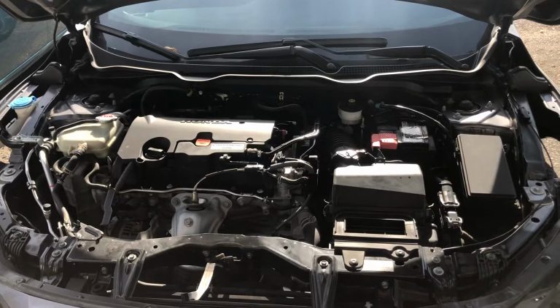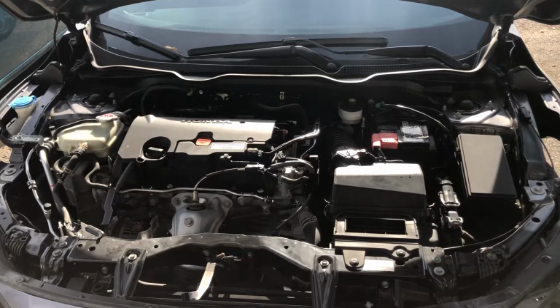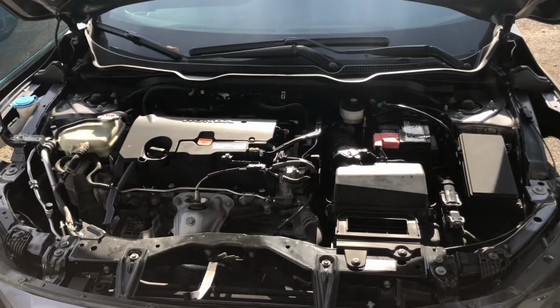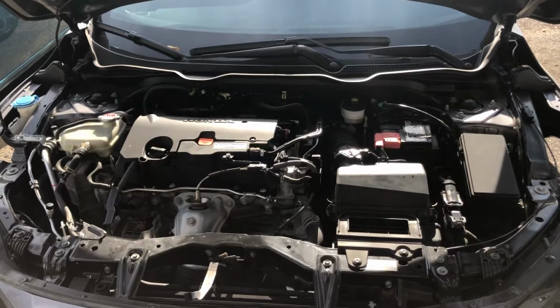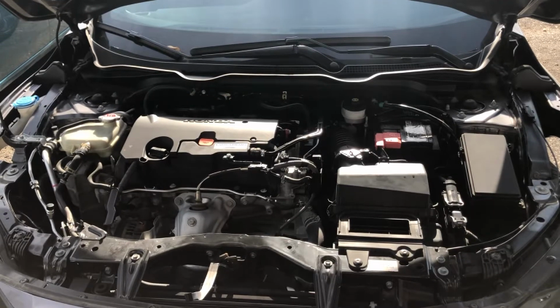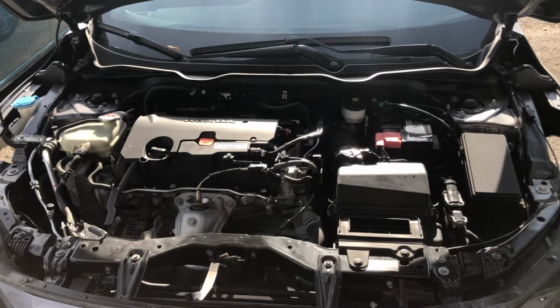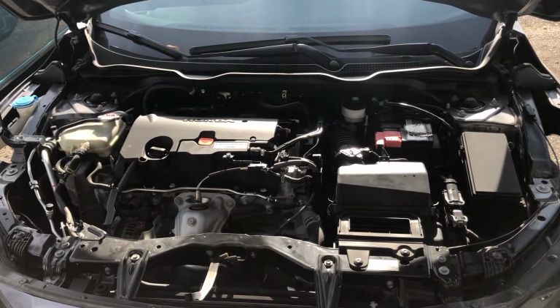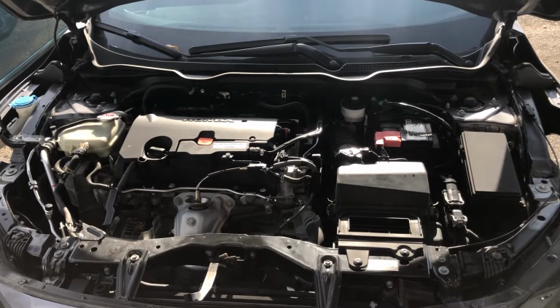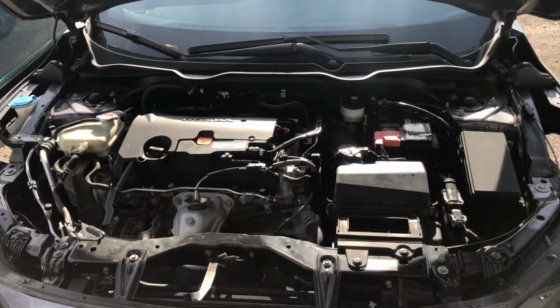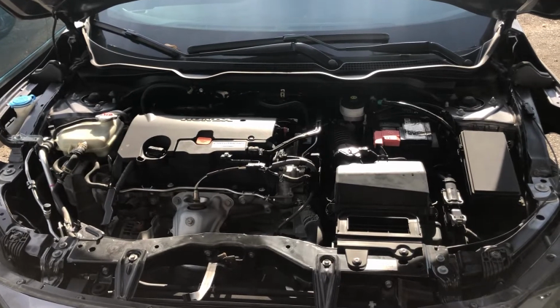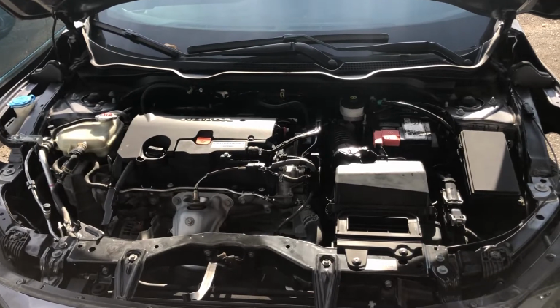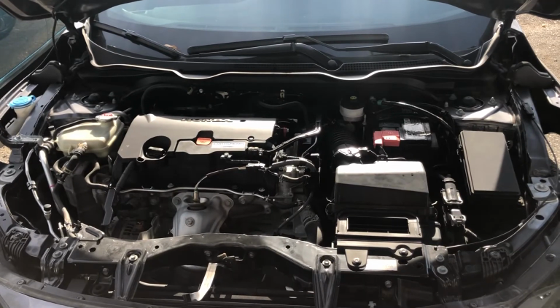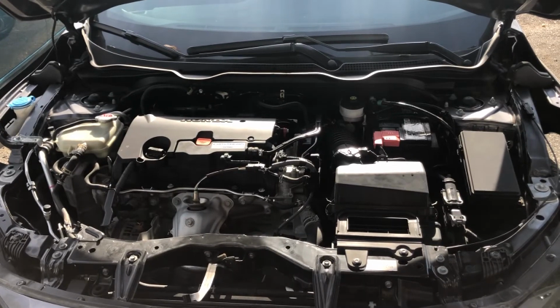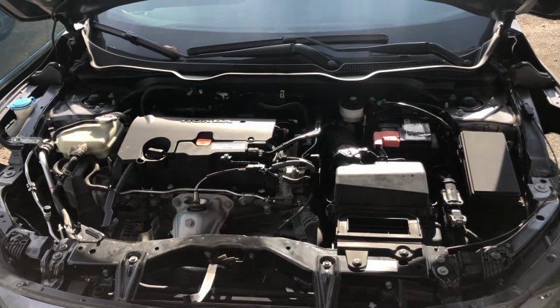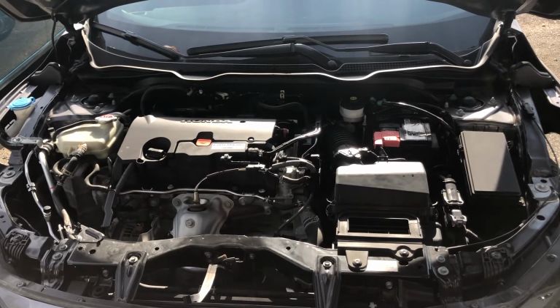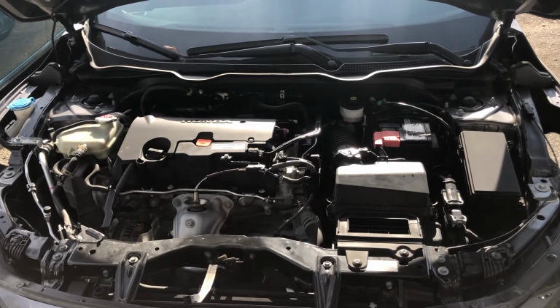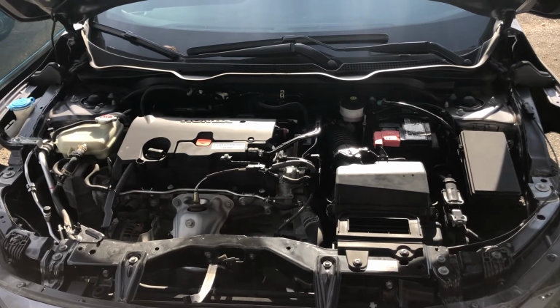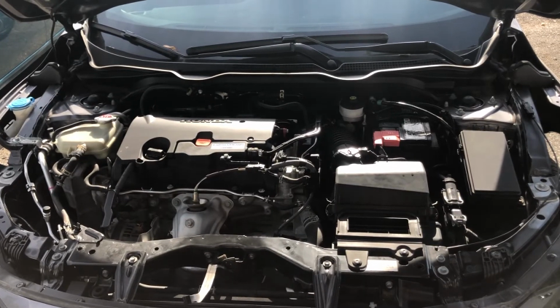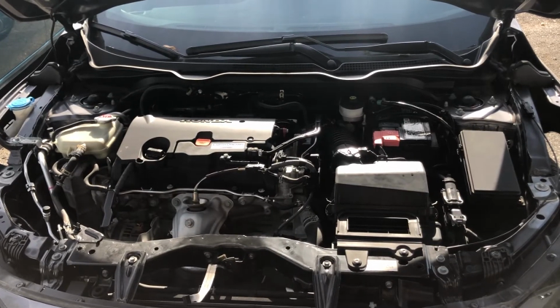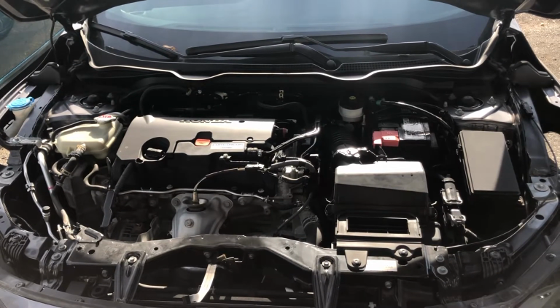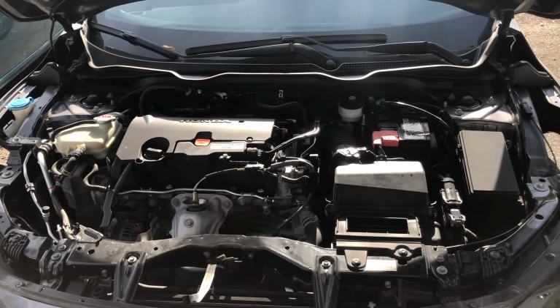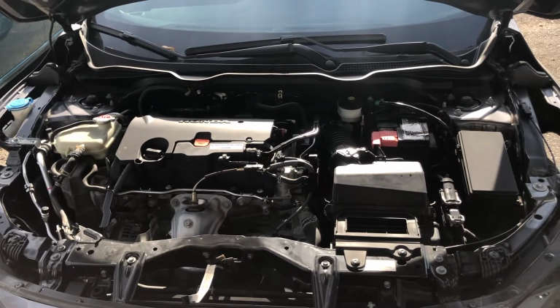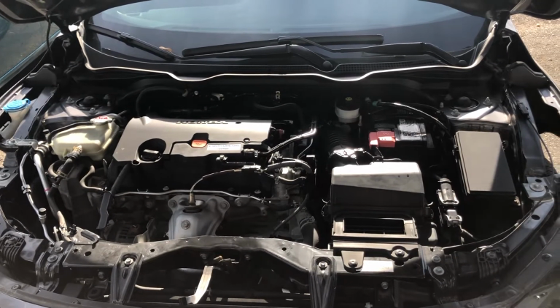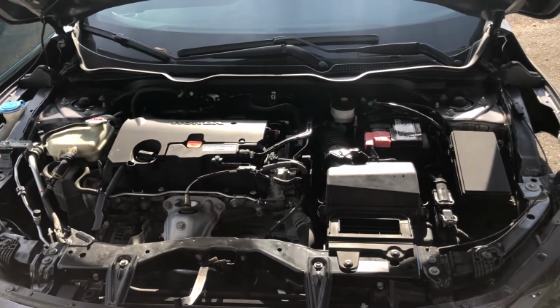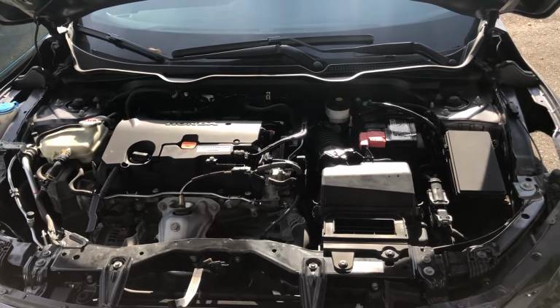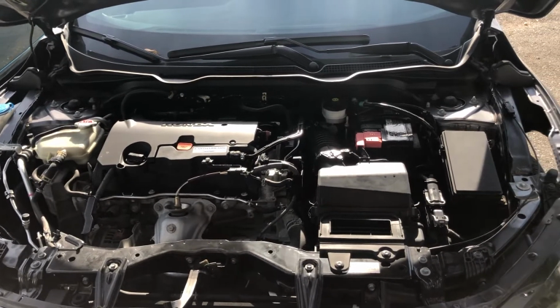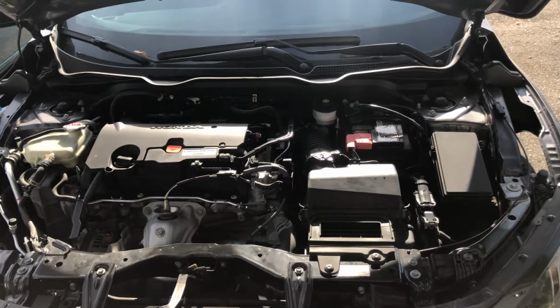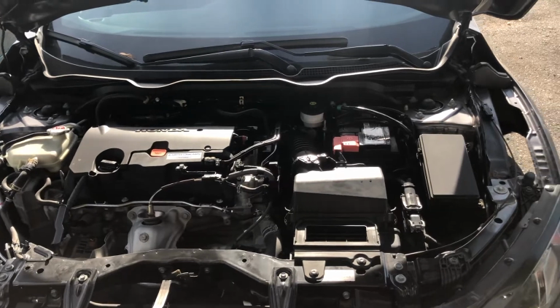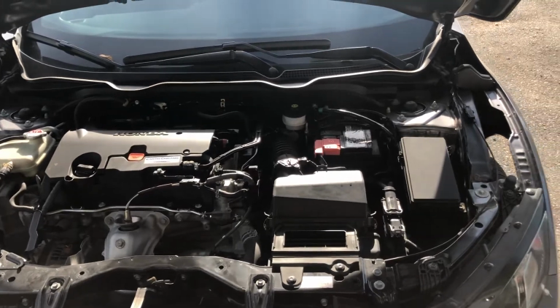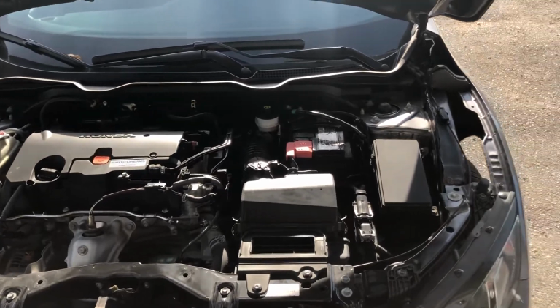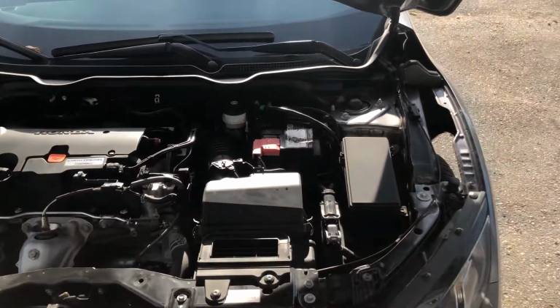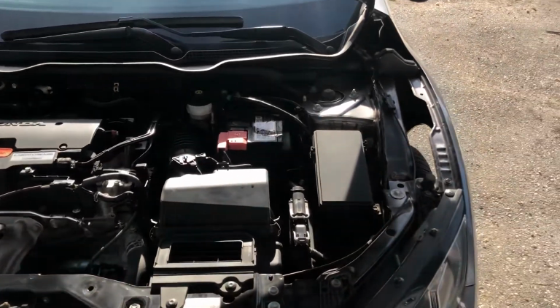Welcome to Simon's Car Fix! Today we'll be showing you the fuse box locations for this 2019 Honda Accord.